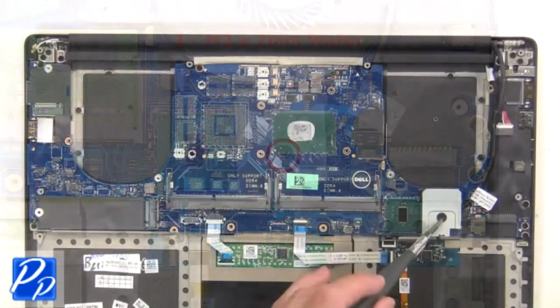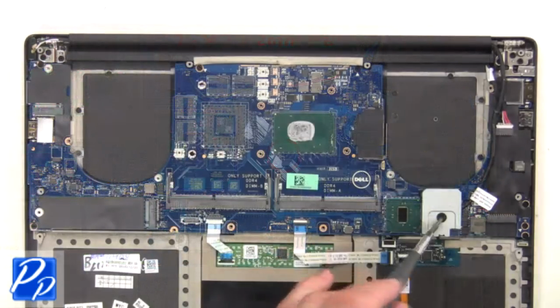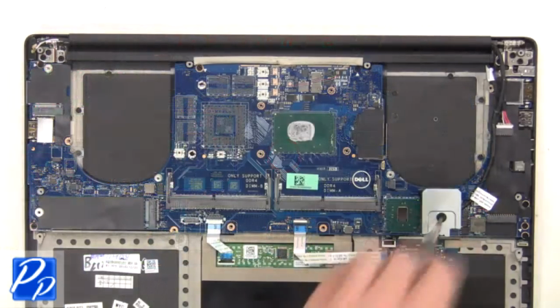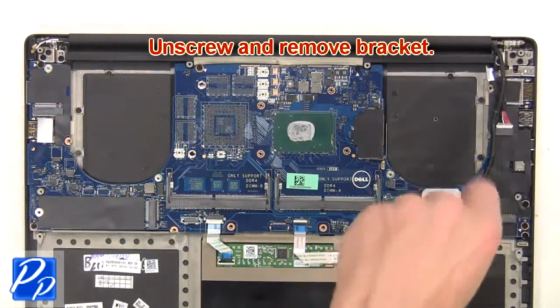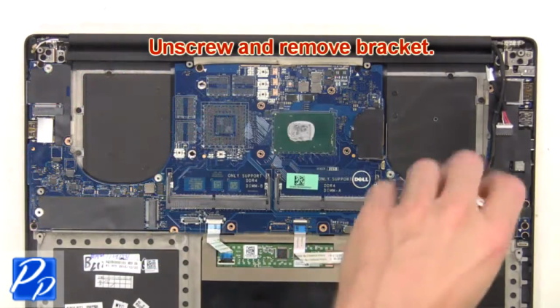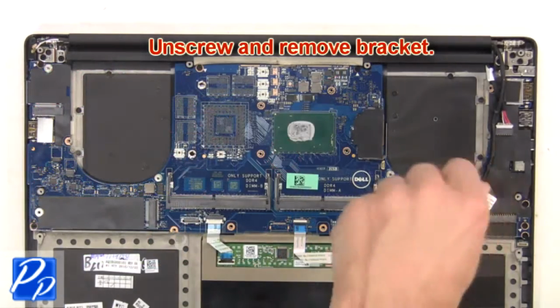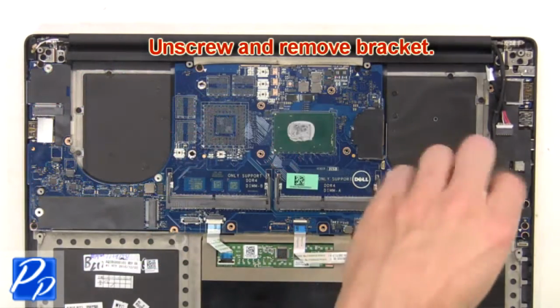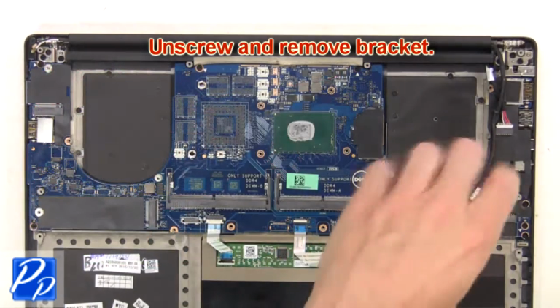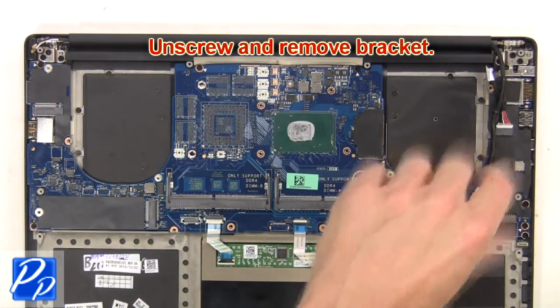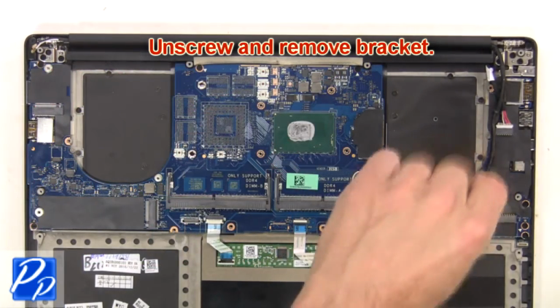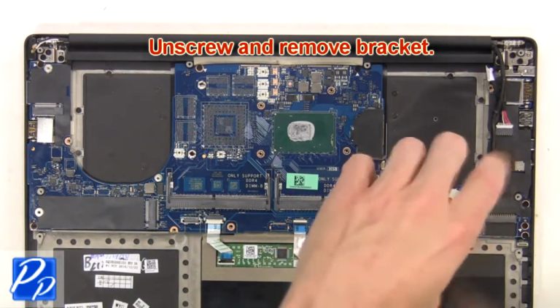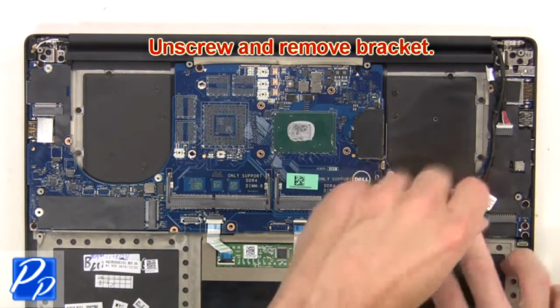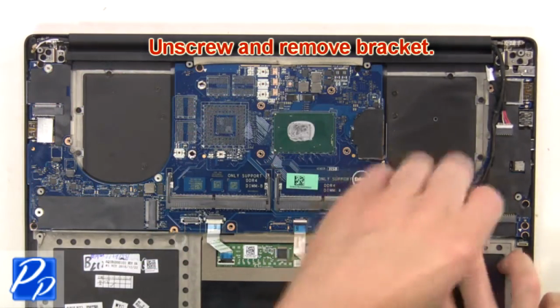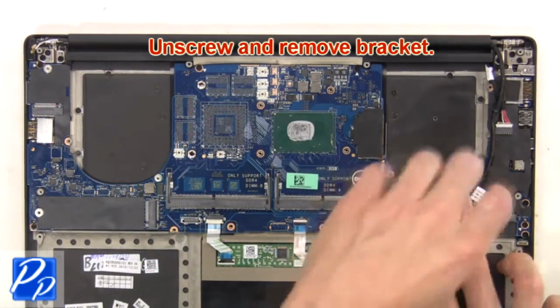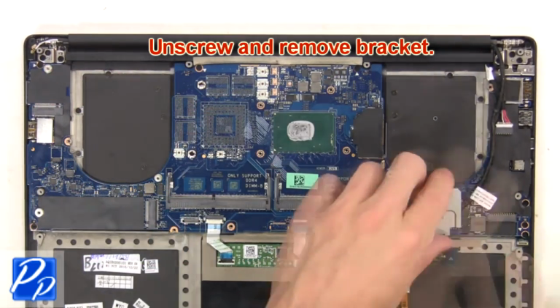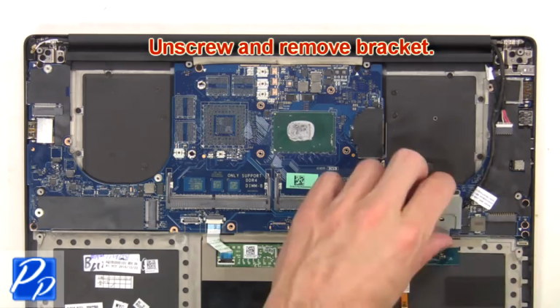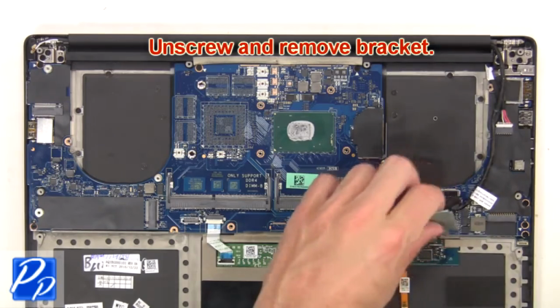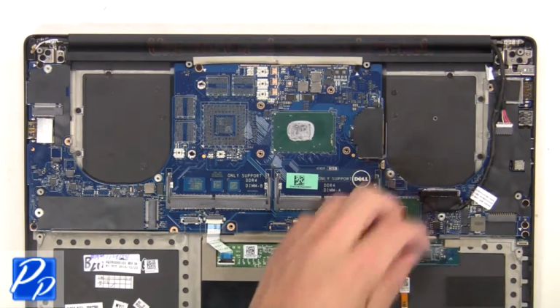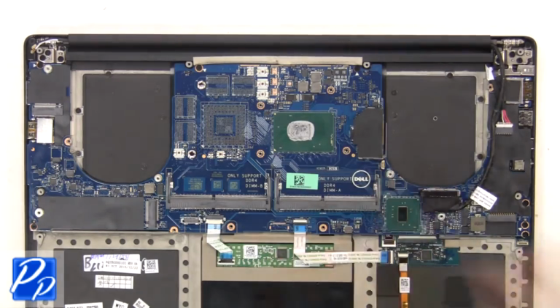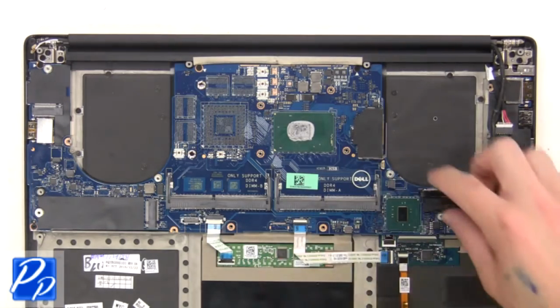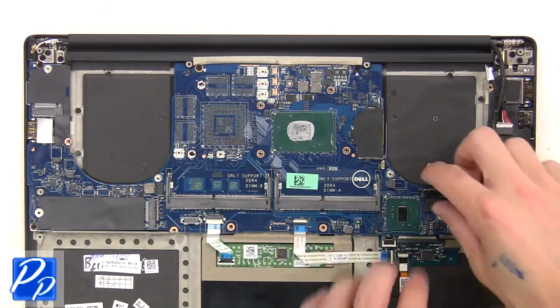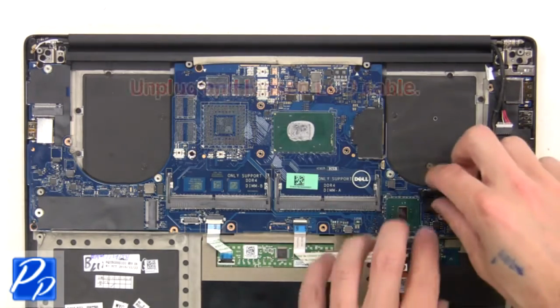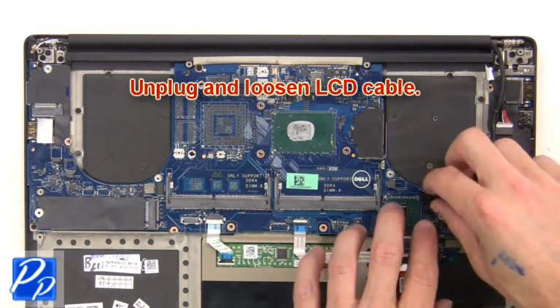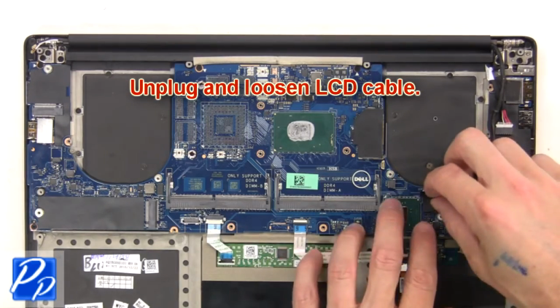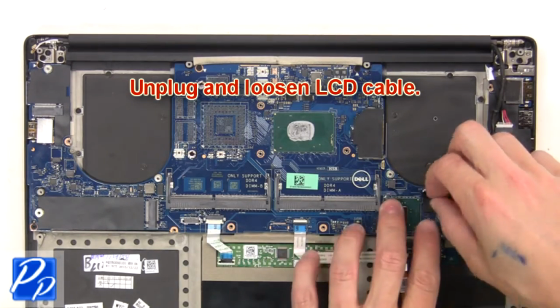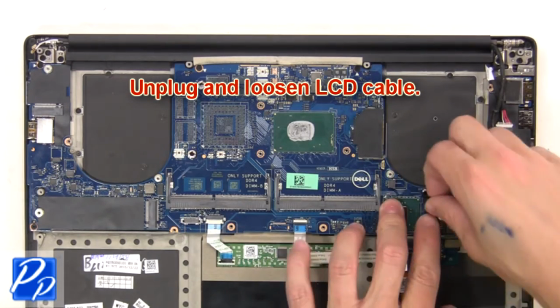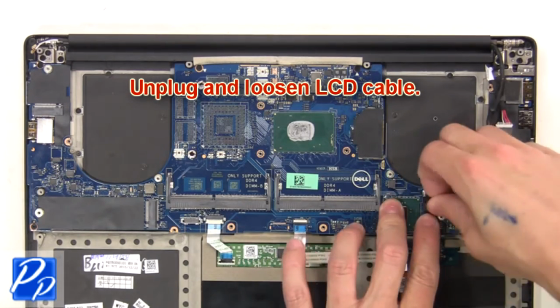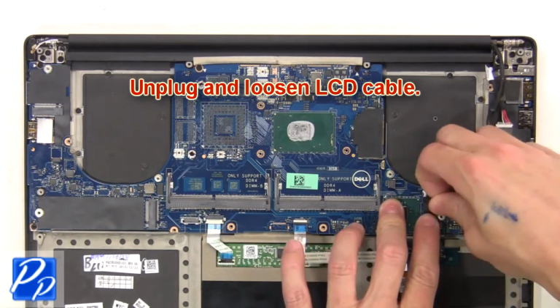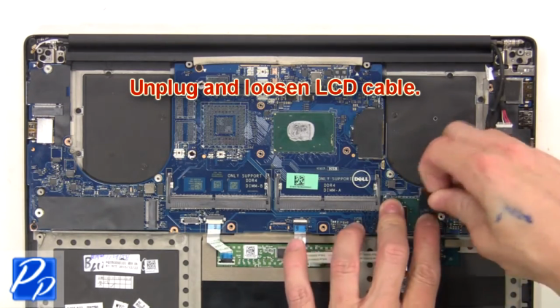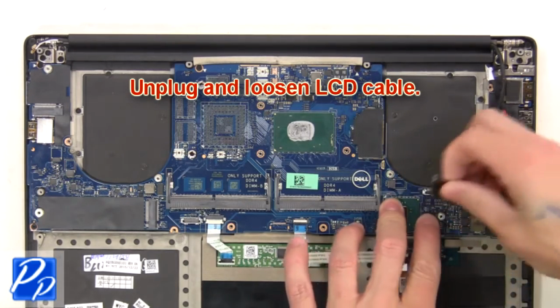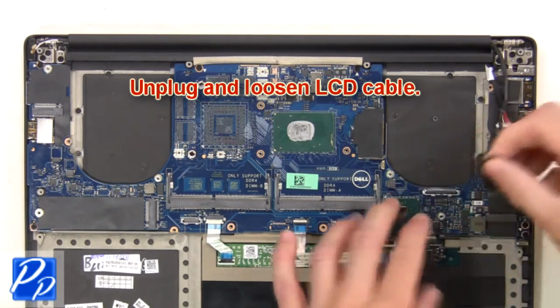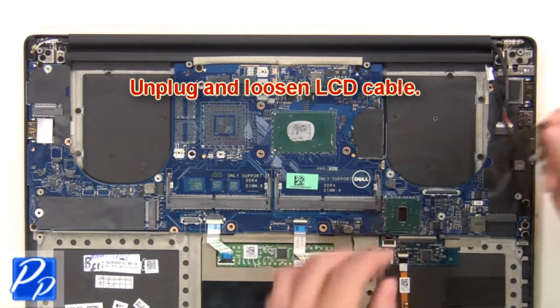Then unscrew and remove the bracket. Next, unplug and loosen the LCD cable.